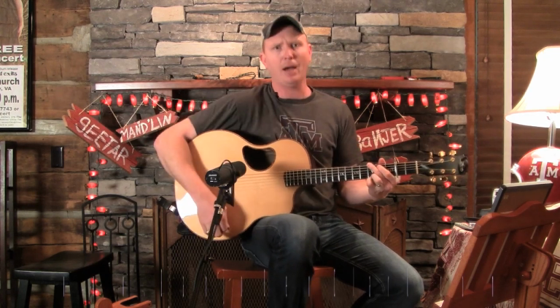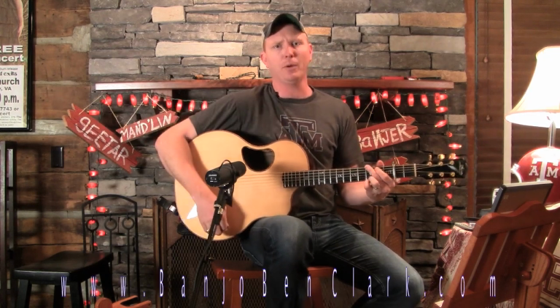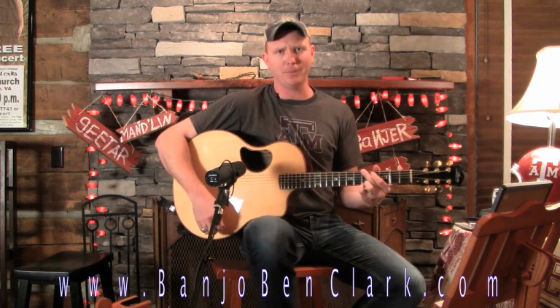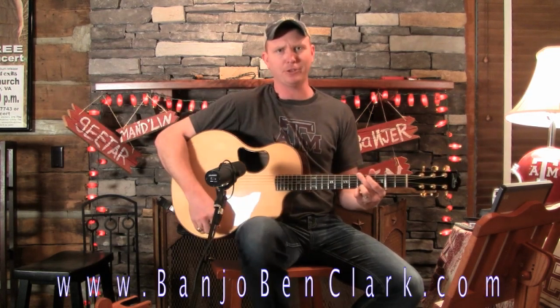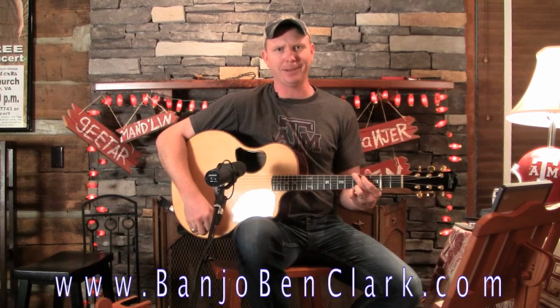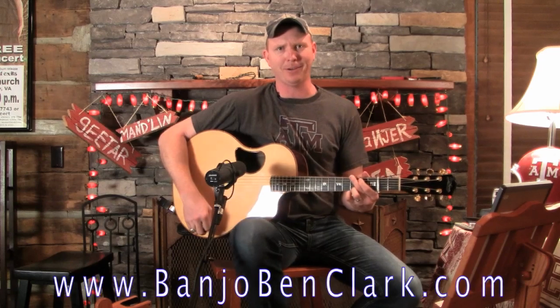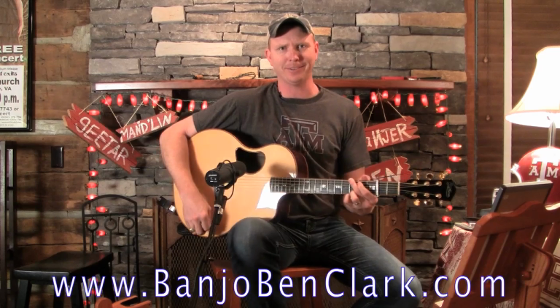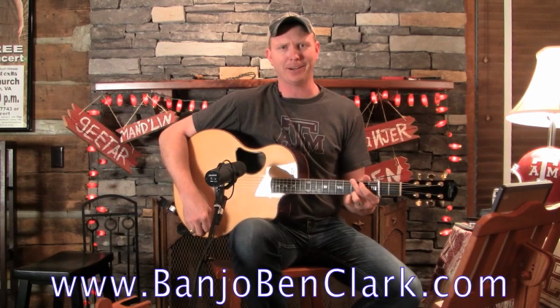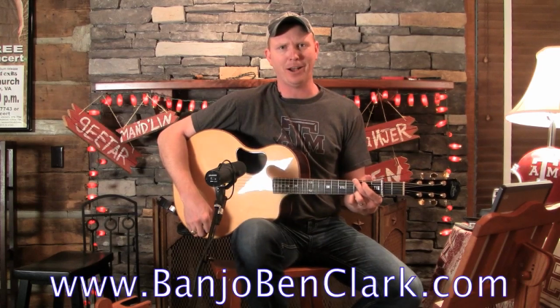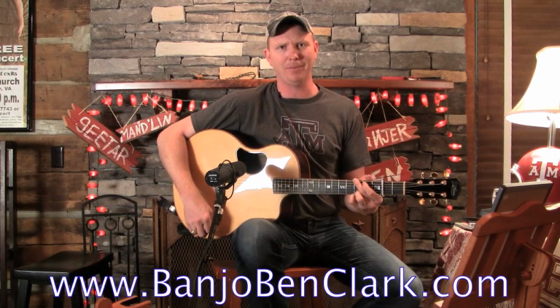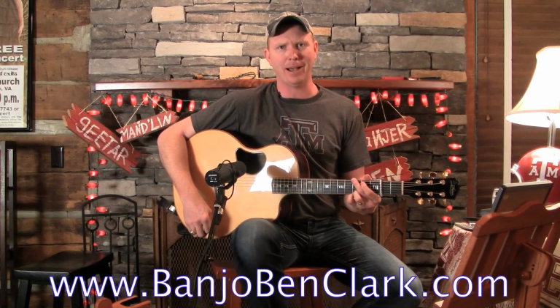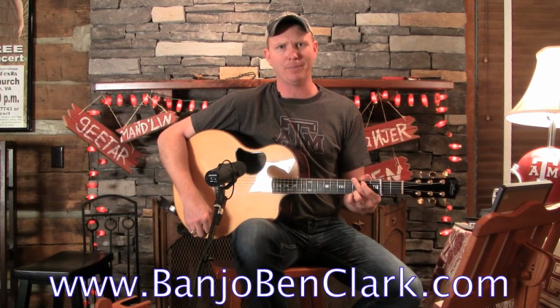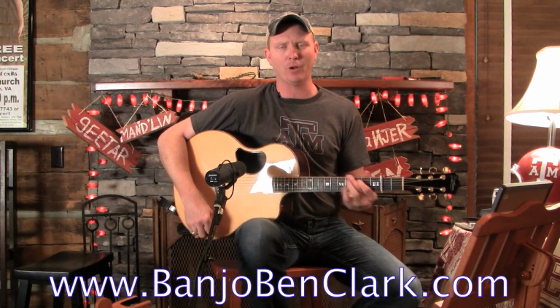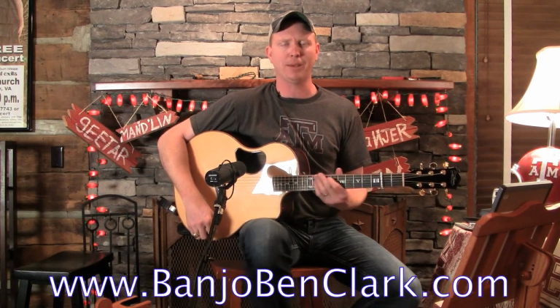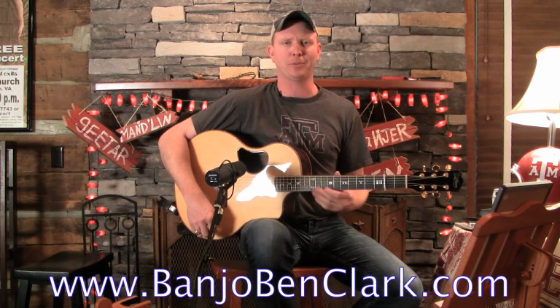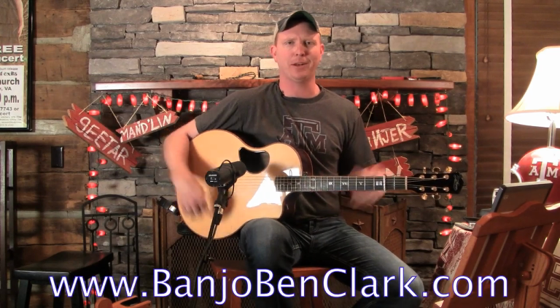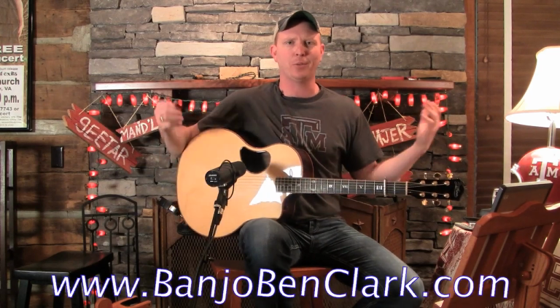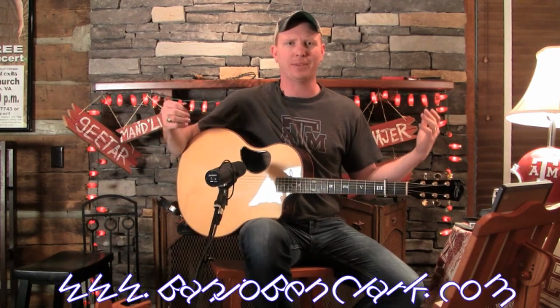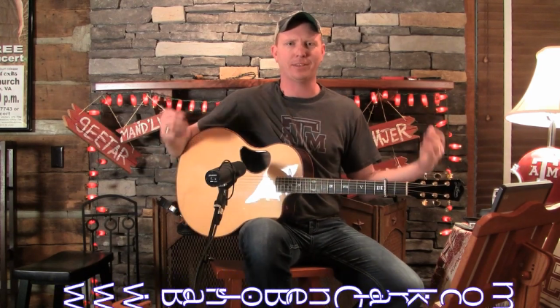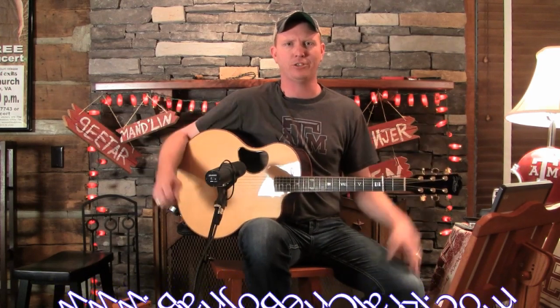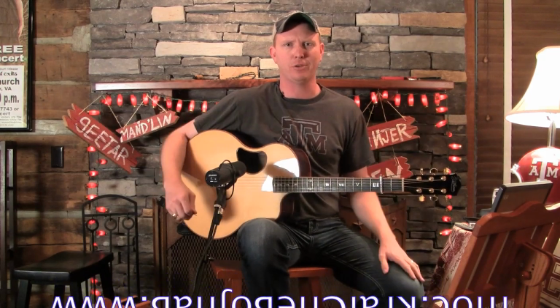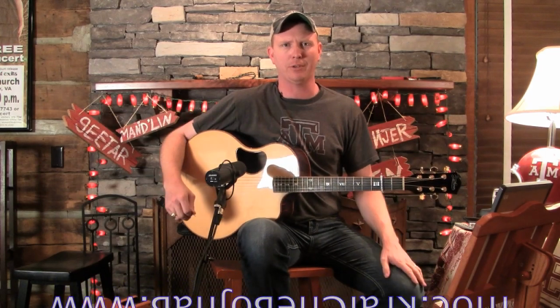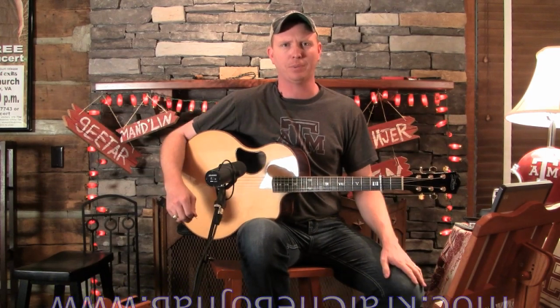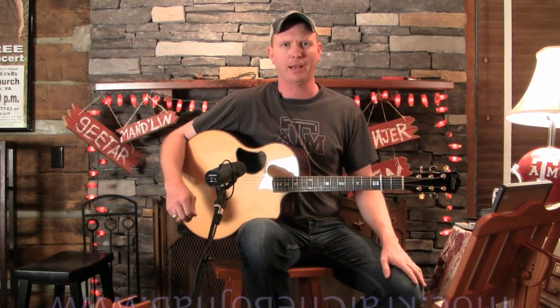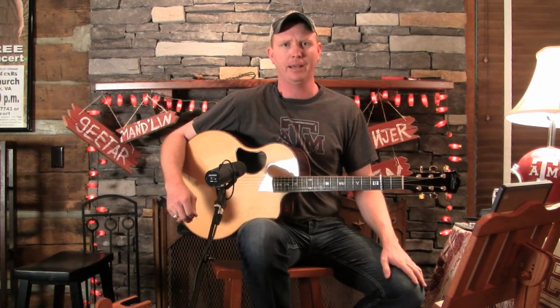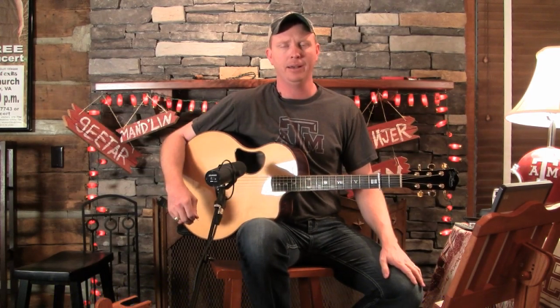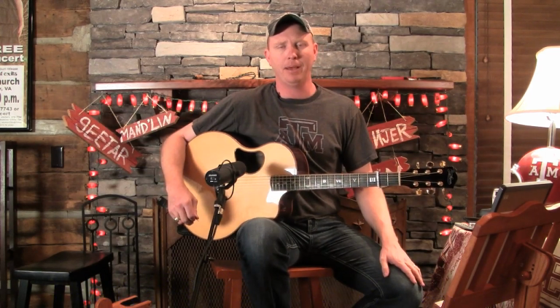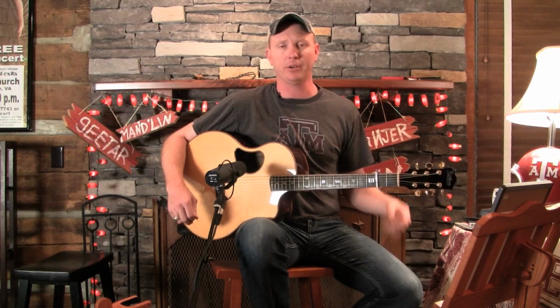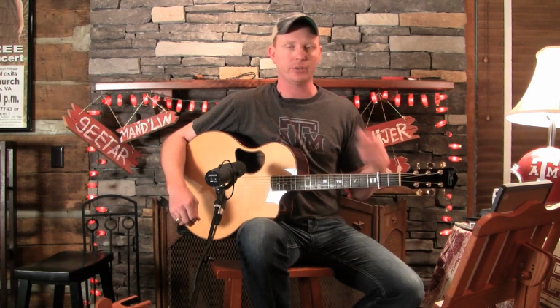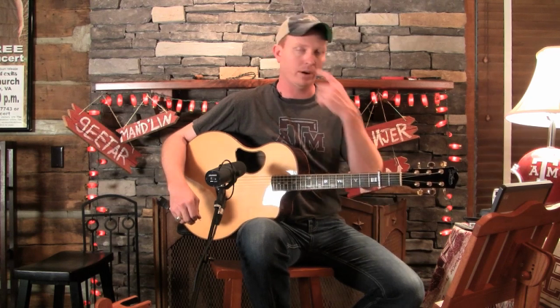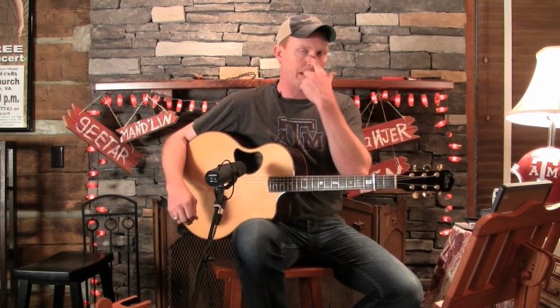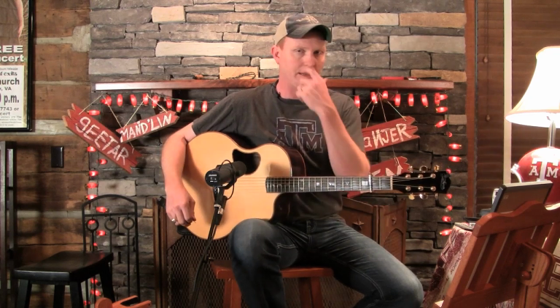Howdy, welcome to BanjoBenClark.com. I am your host Banjo Ben, here on the website that teaches you how to play banjo, guitar, and mandolin.